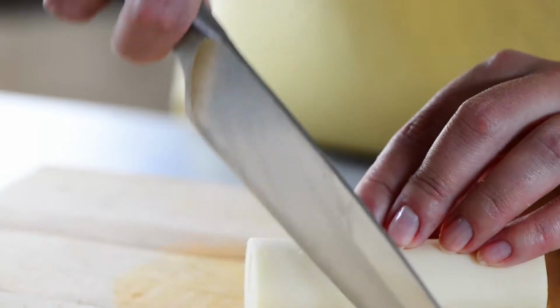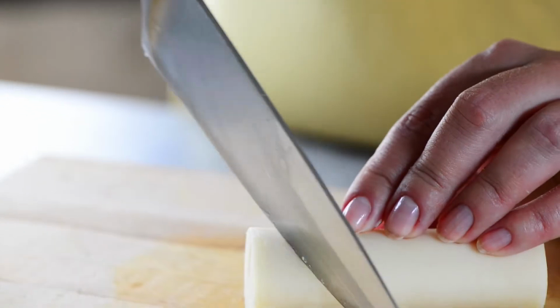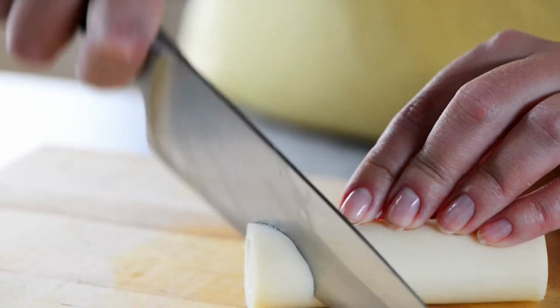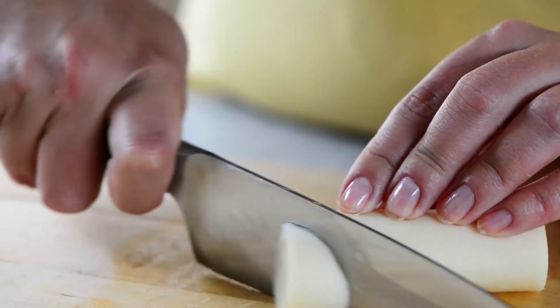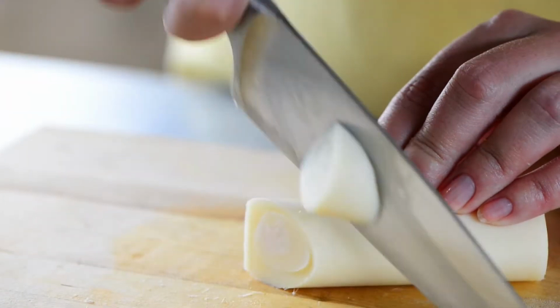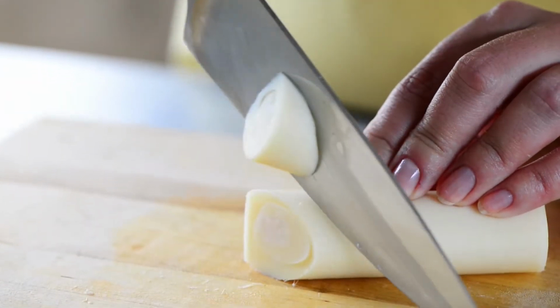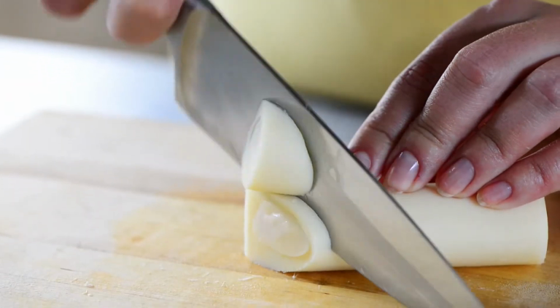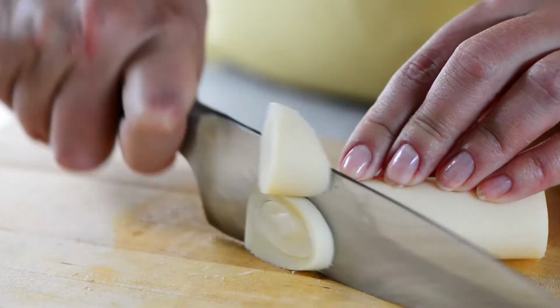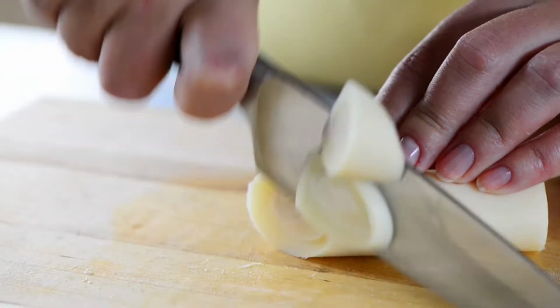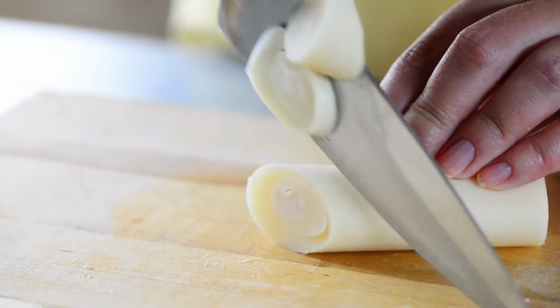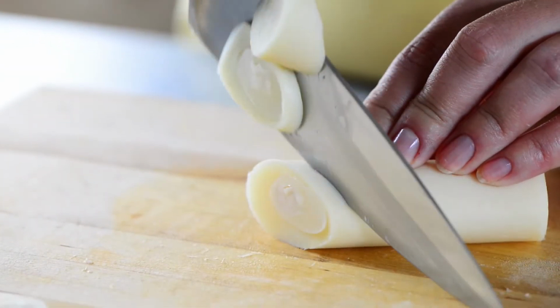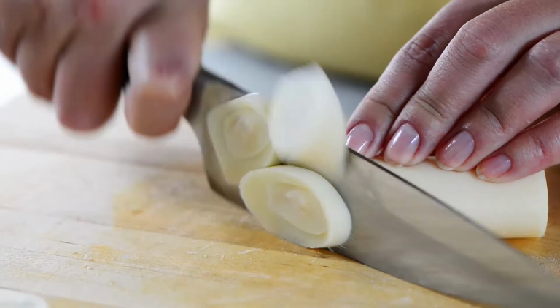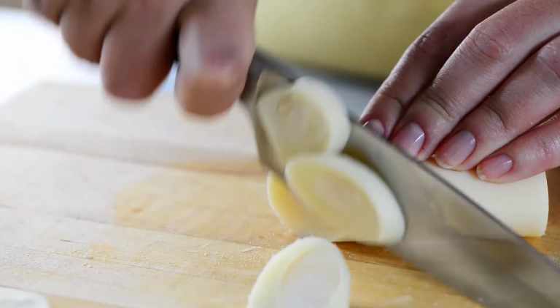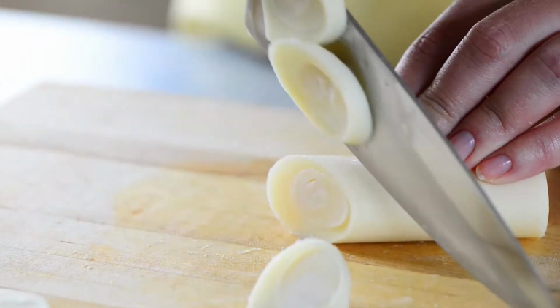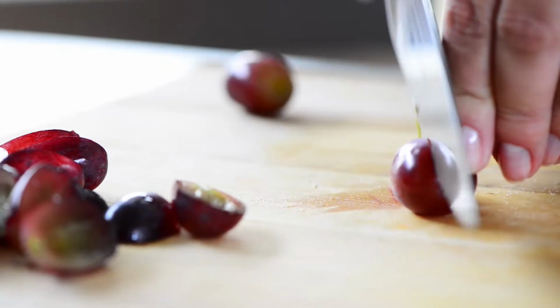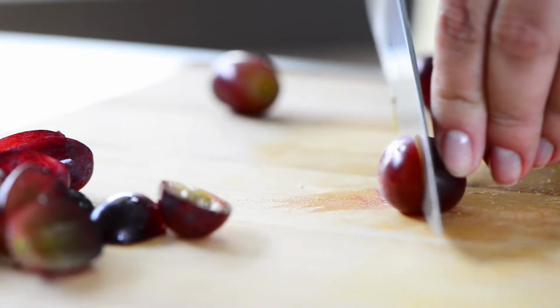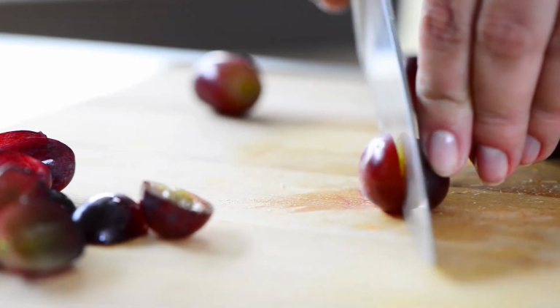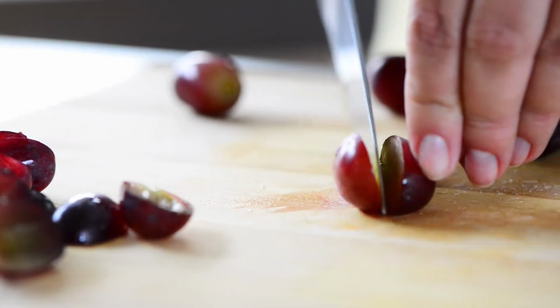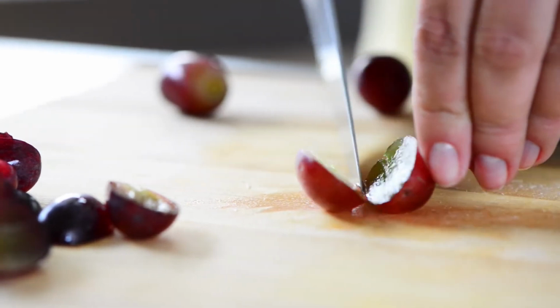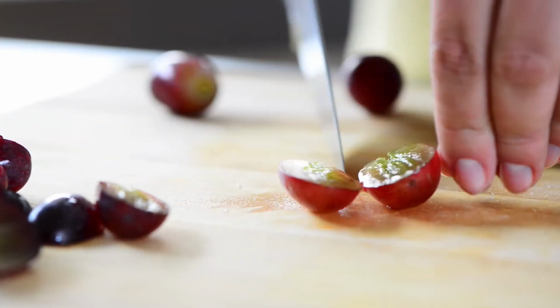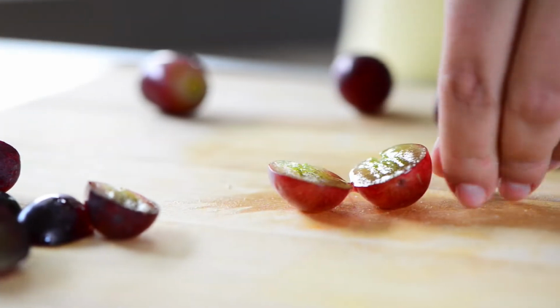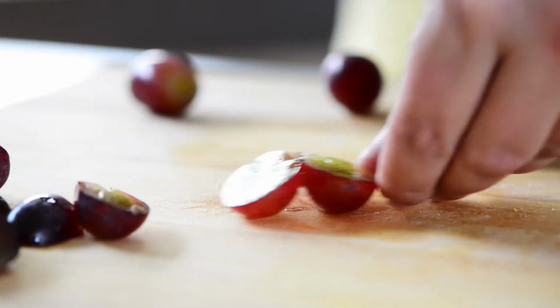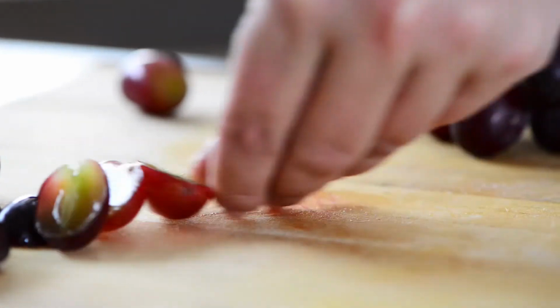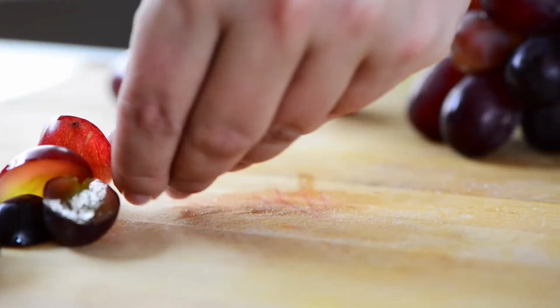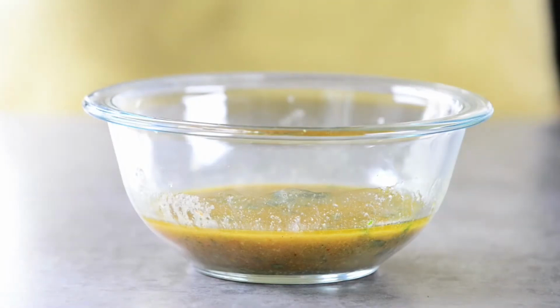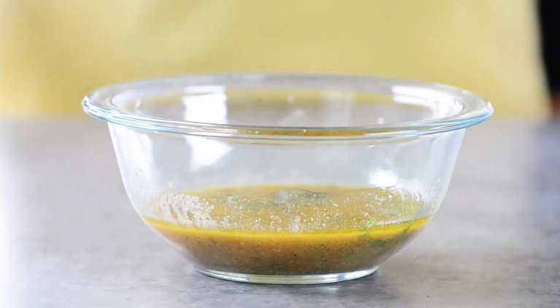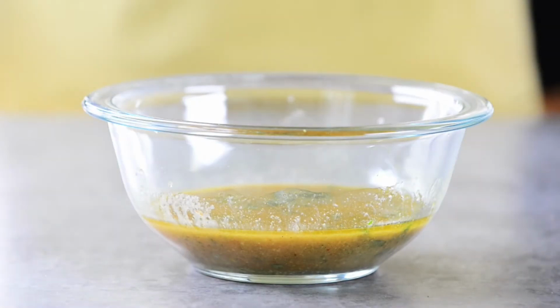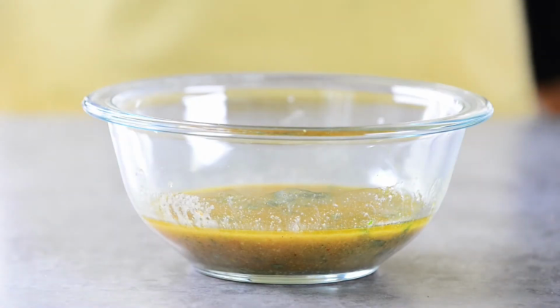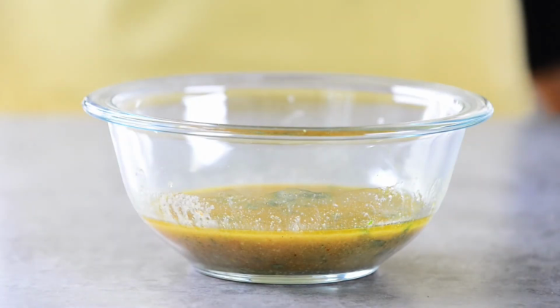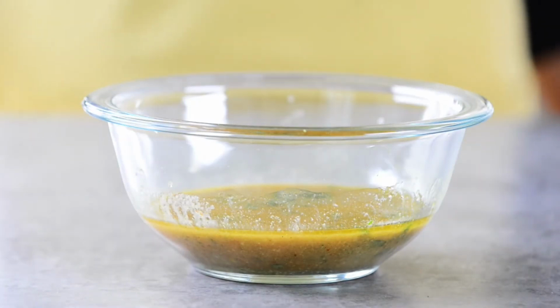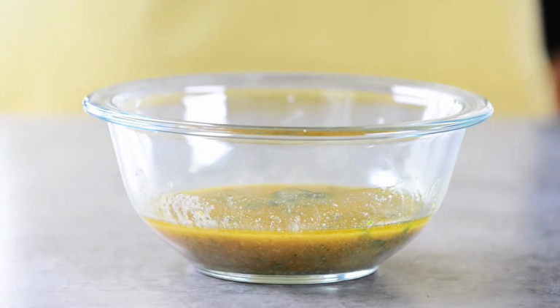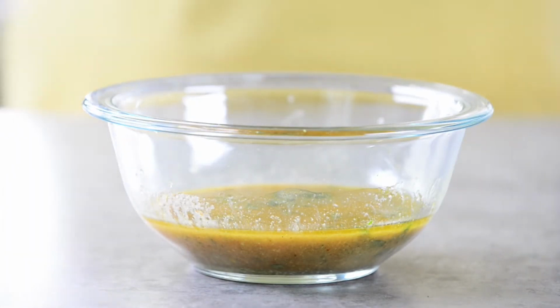When cutting your hearts of palm, be sure to cut on an angle, and half your red grapes lengthwise.